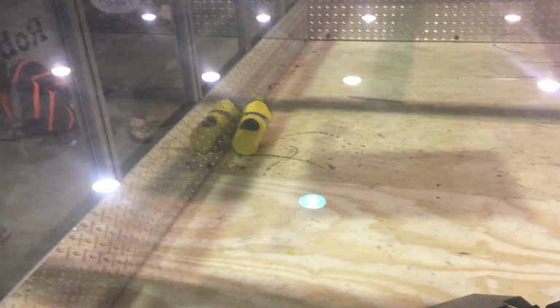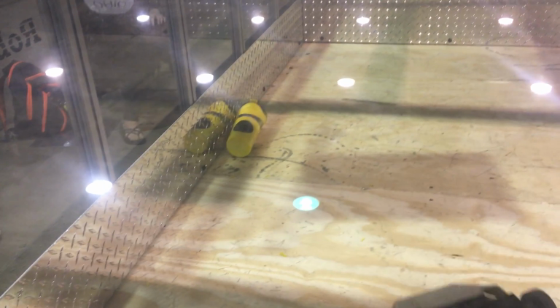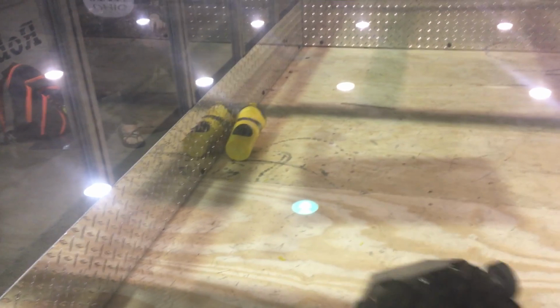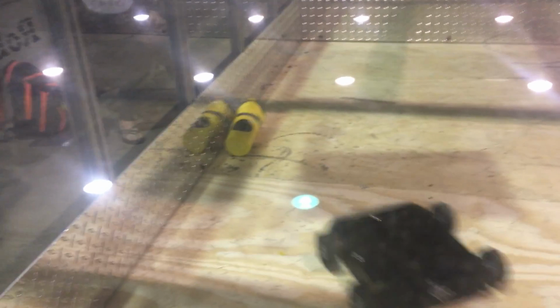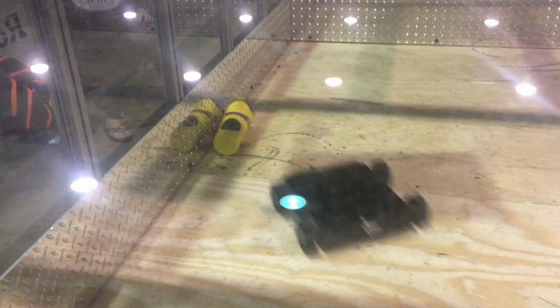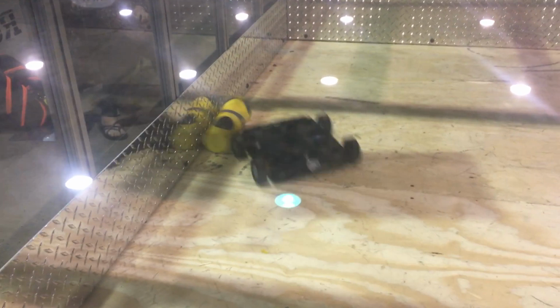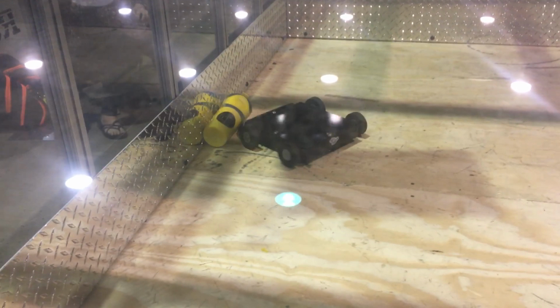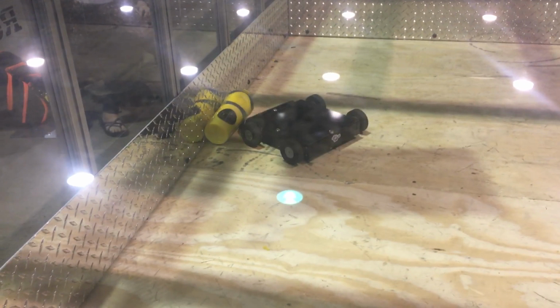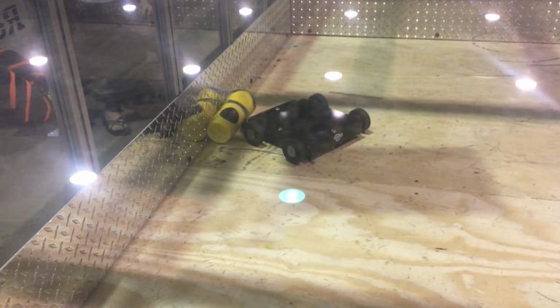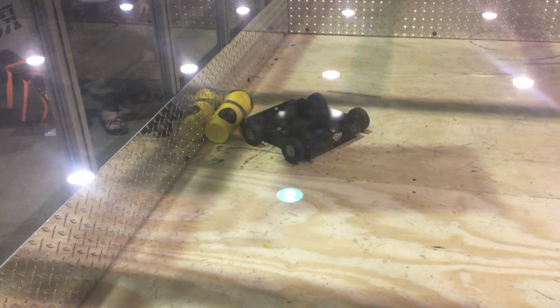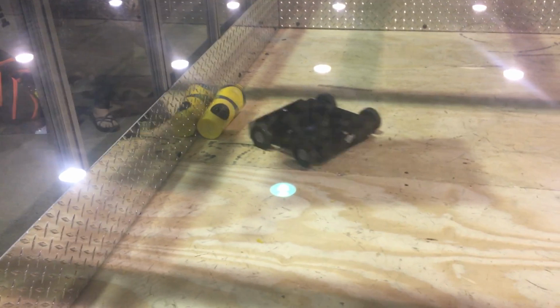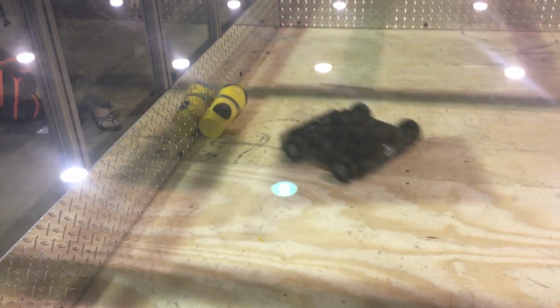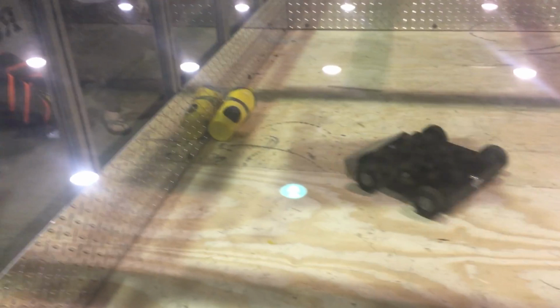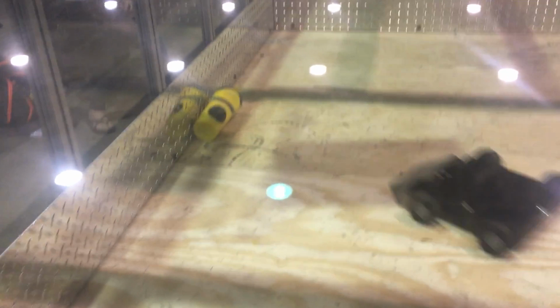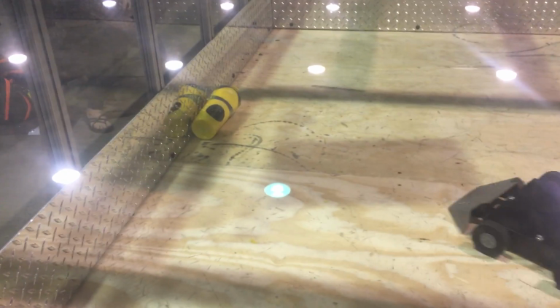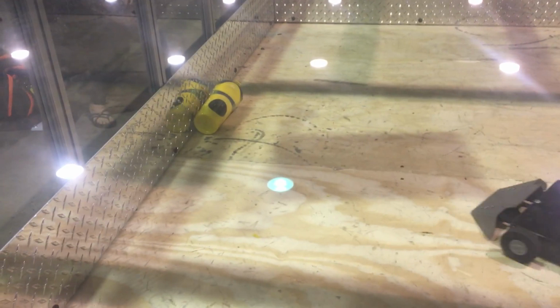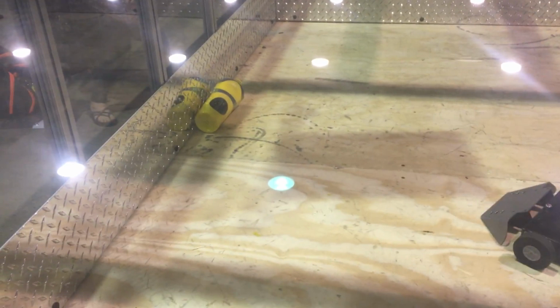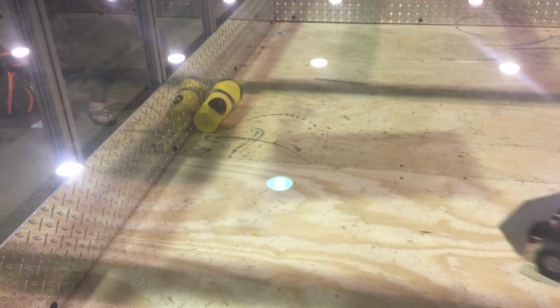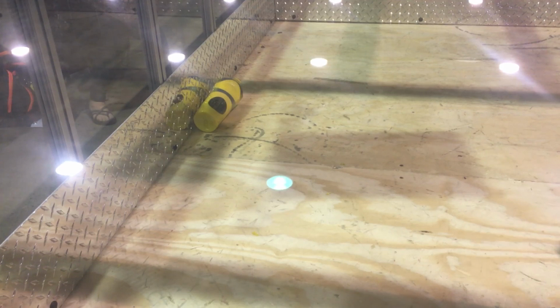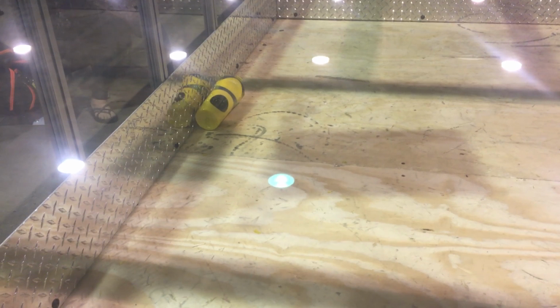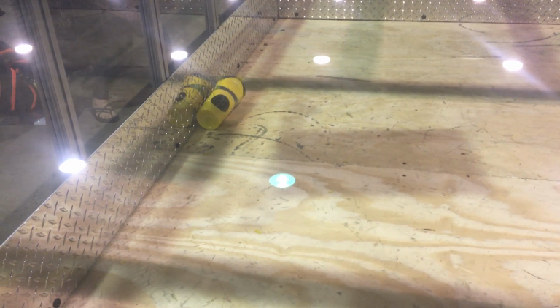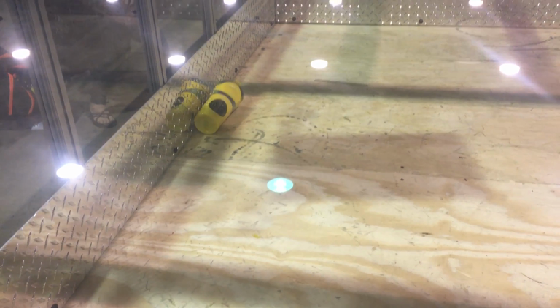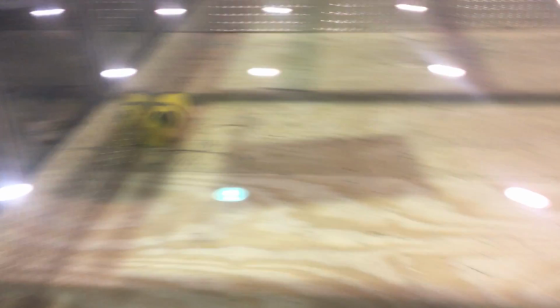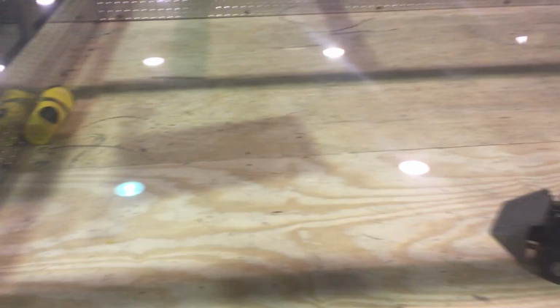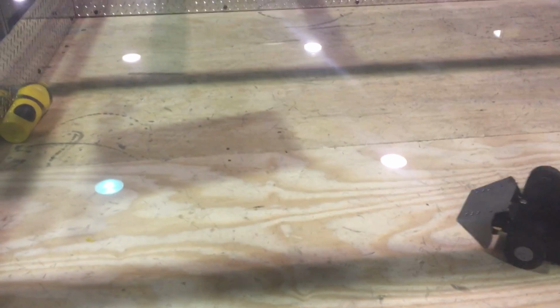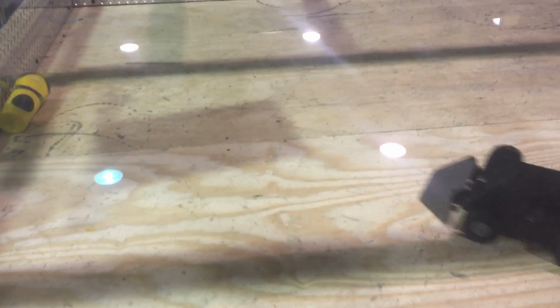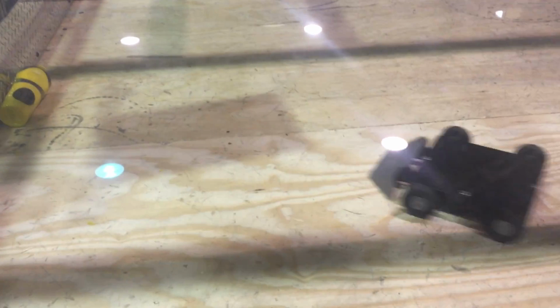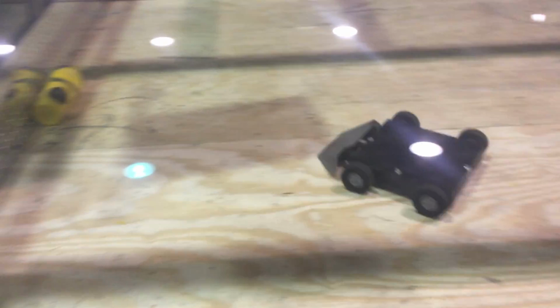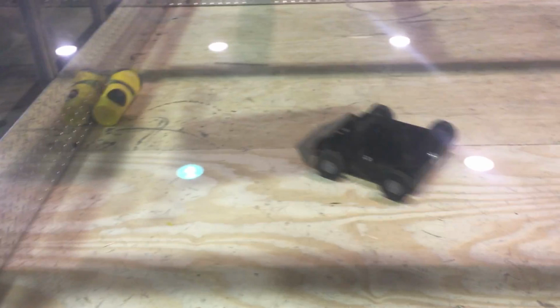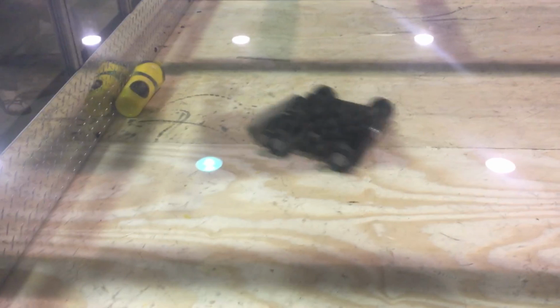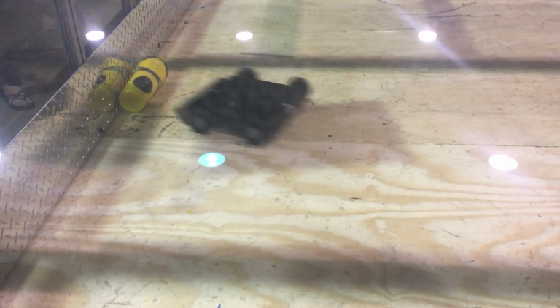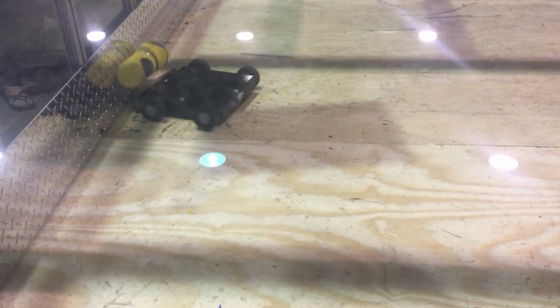We should have put that in the six pound. Yeah, but then I think this thing would have died in the six pound.